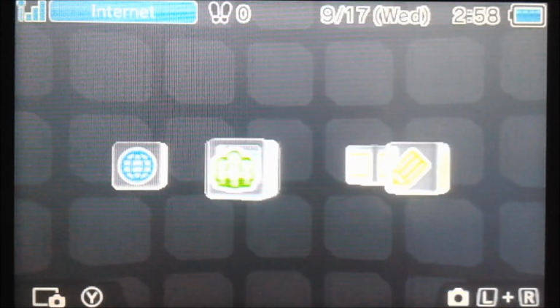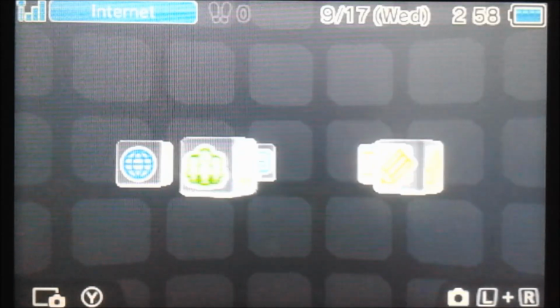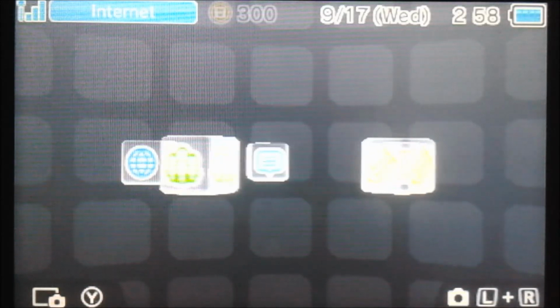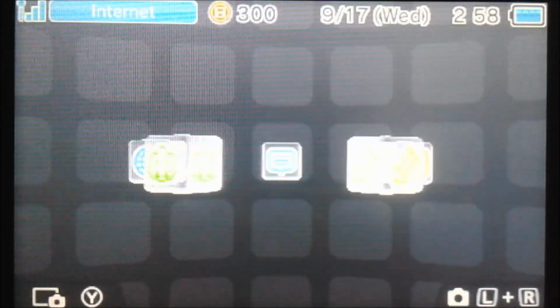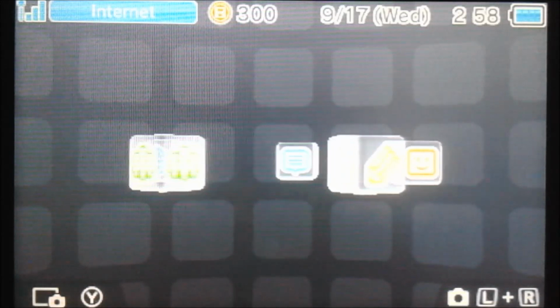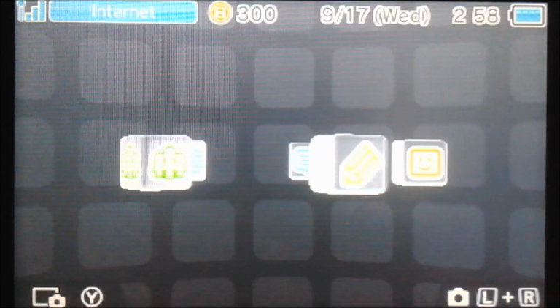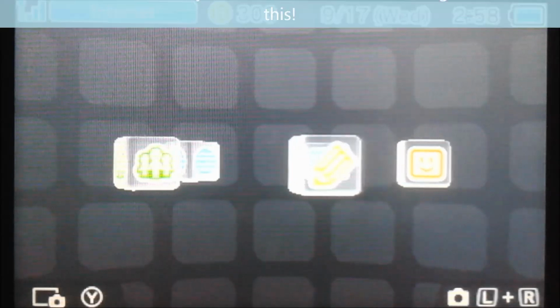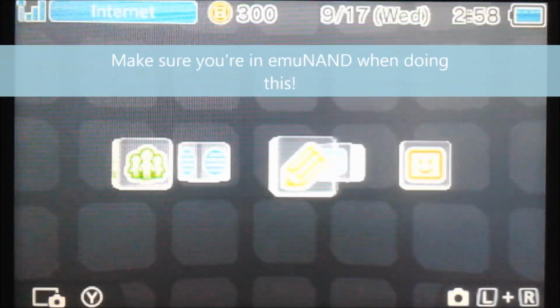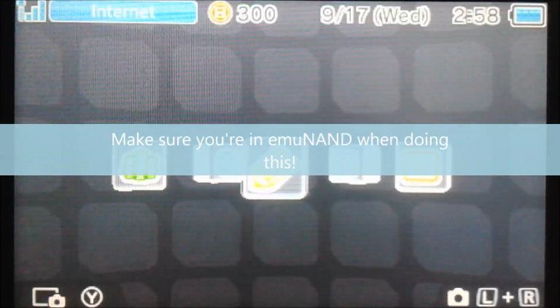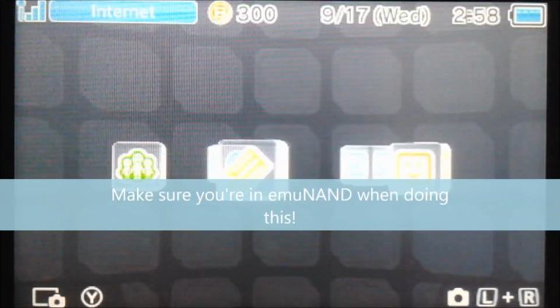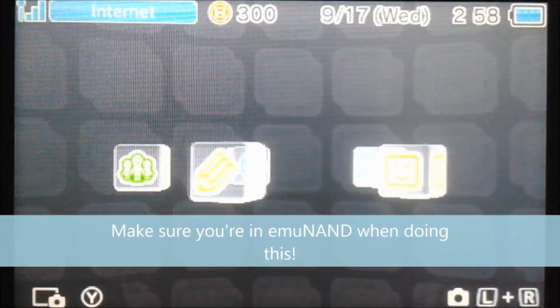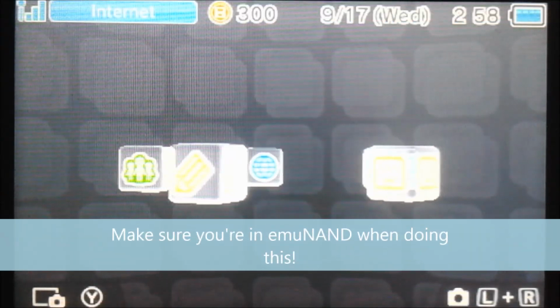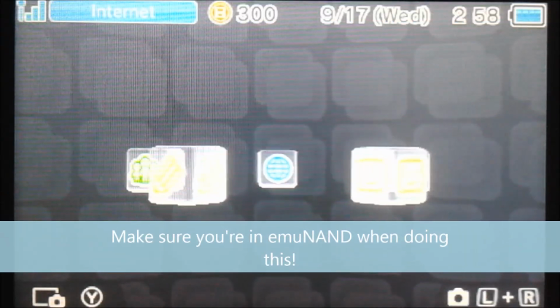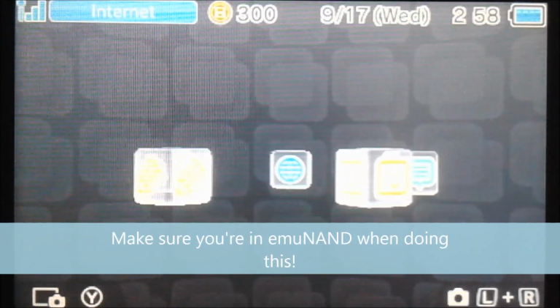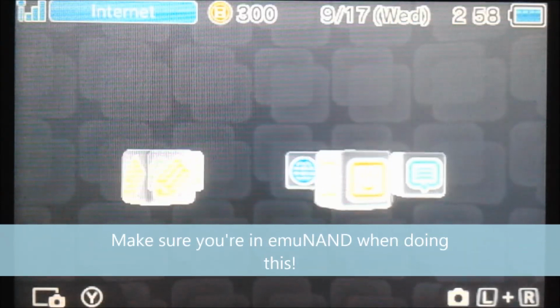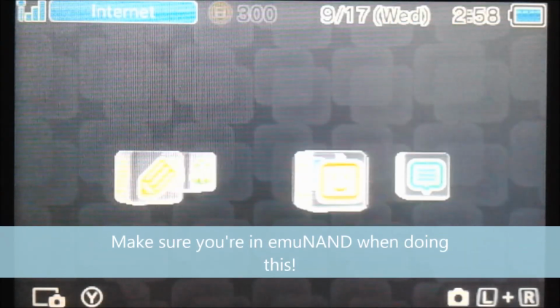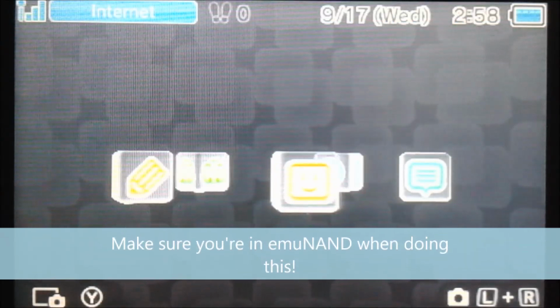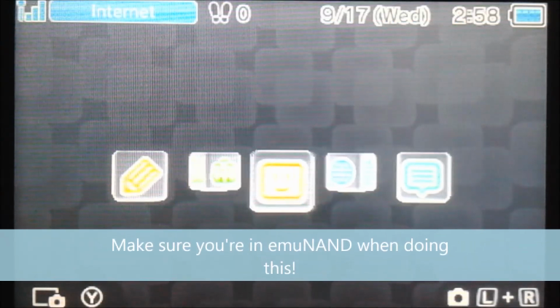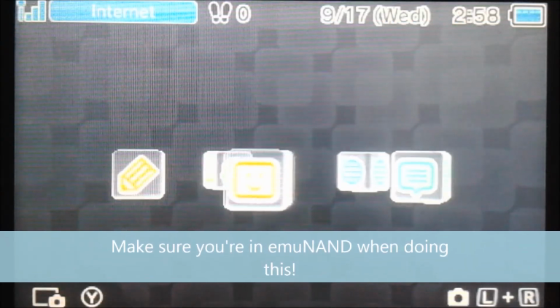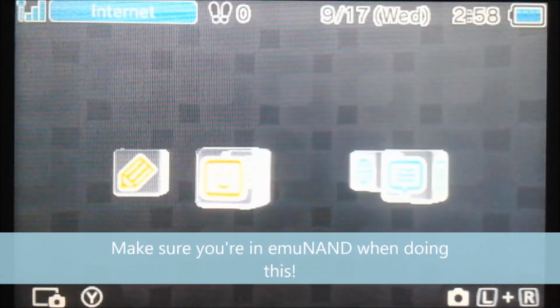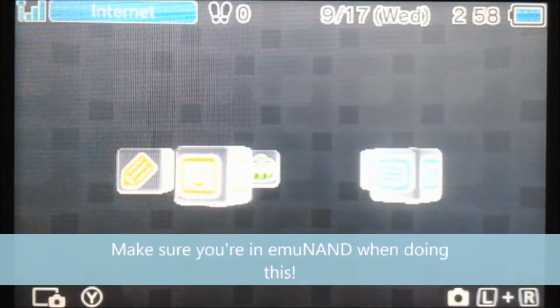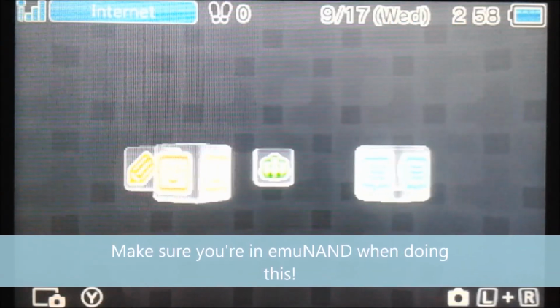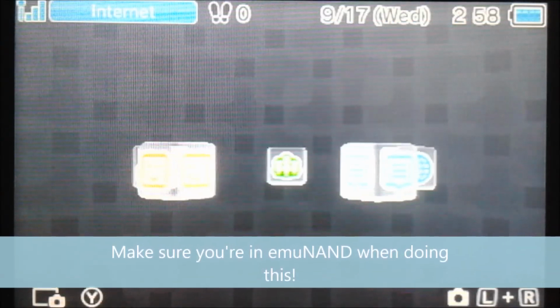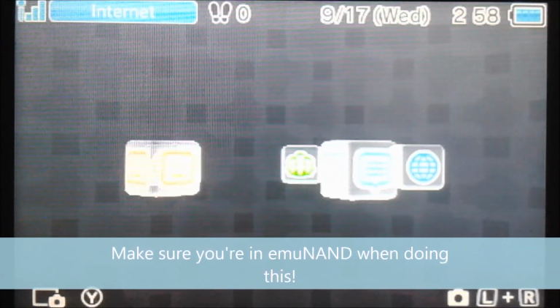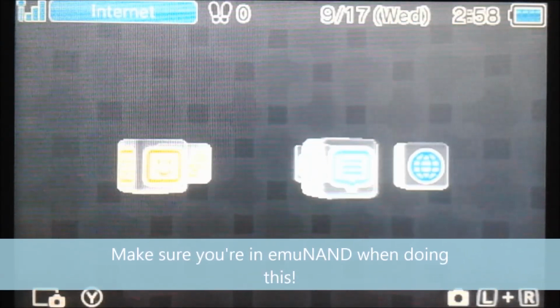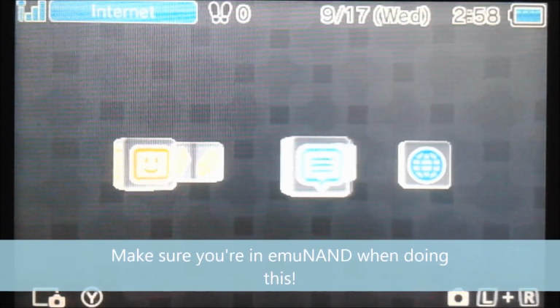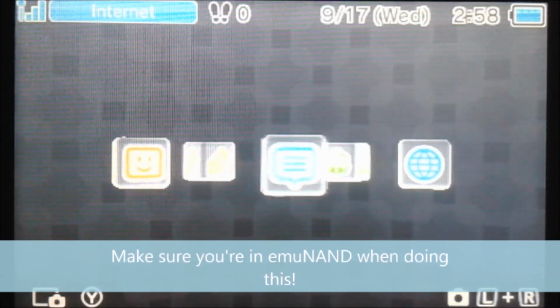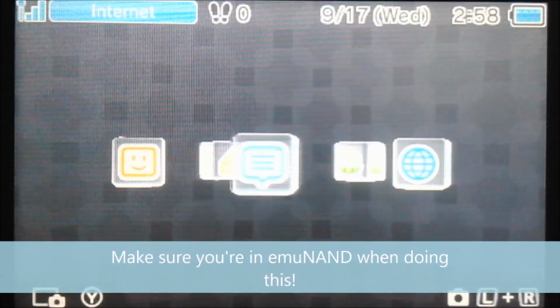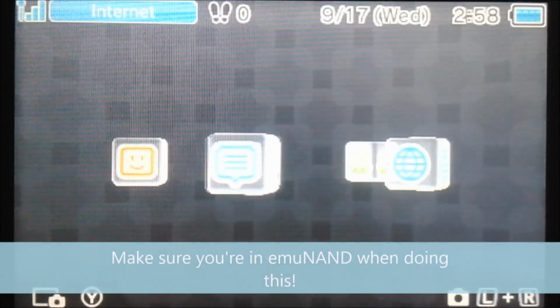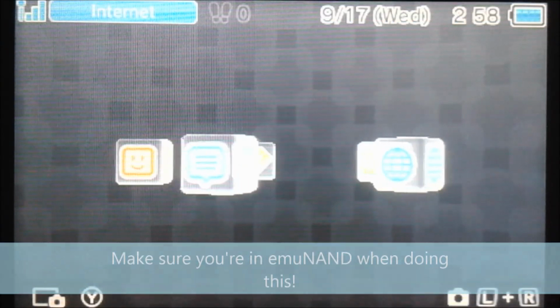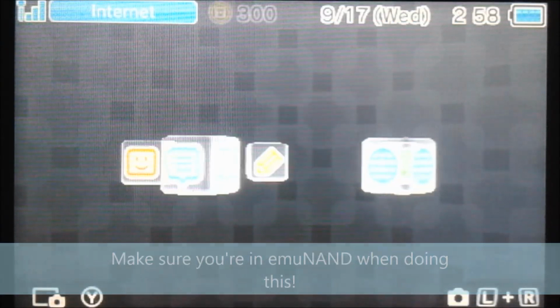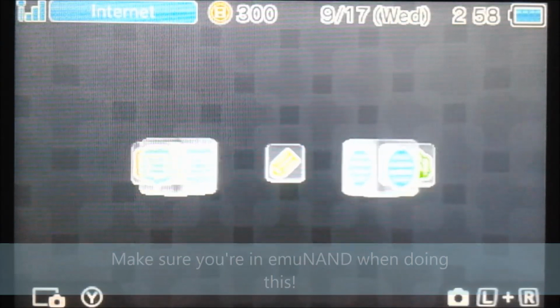It's actually as simple as updating your EMU NAND. This won't update your system NAND, so all of the exploits you have will still be possible.